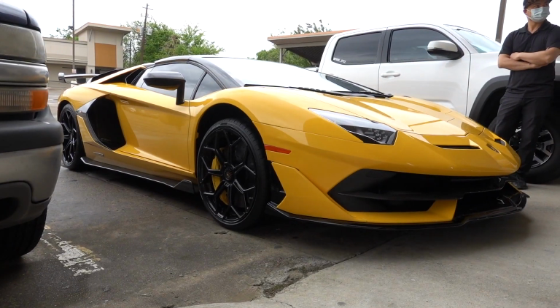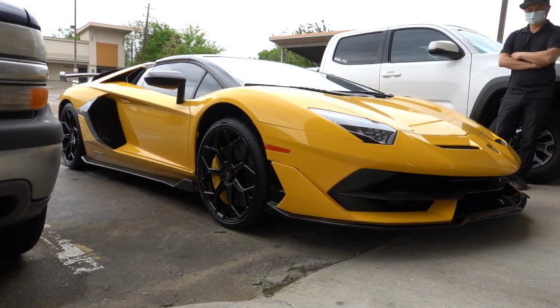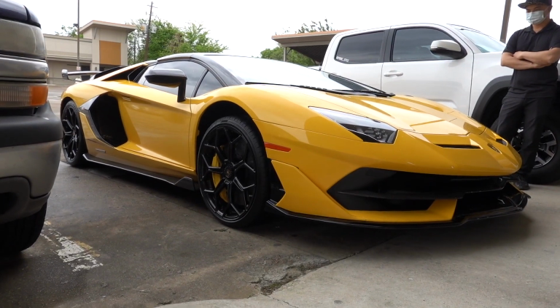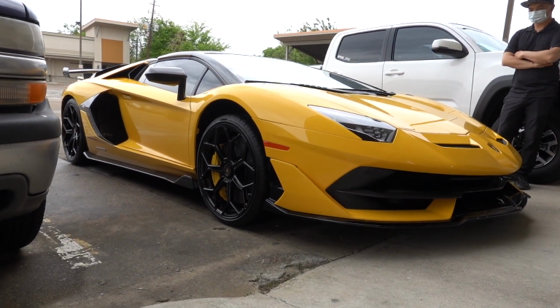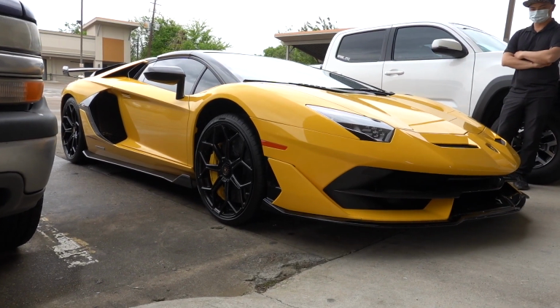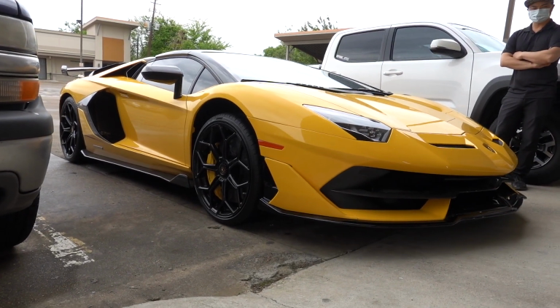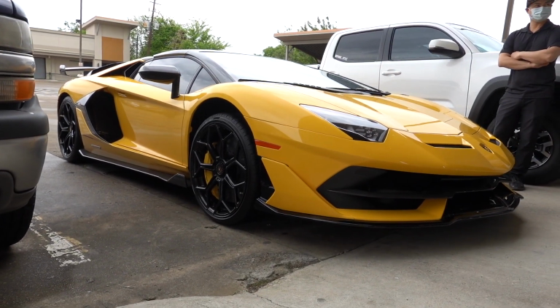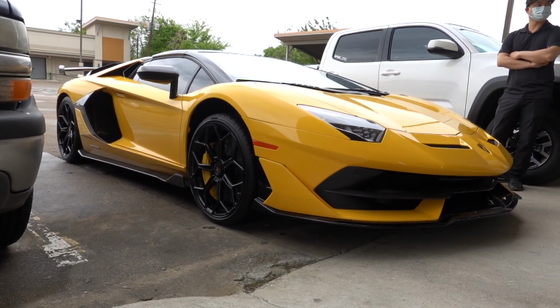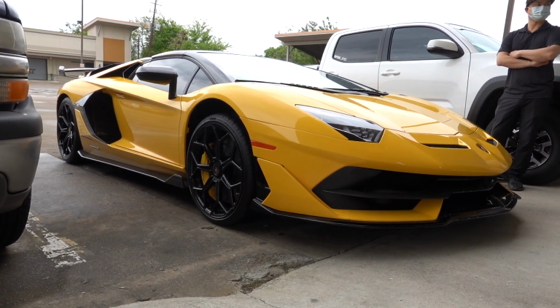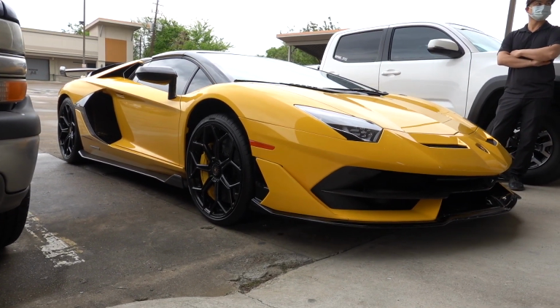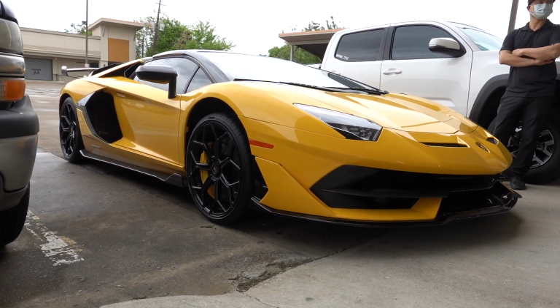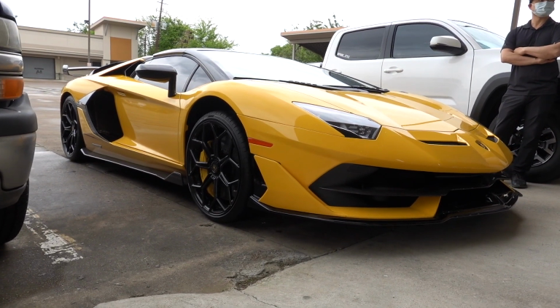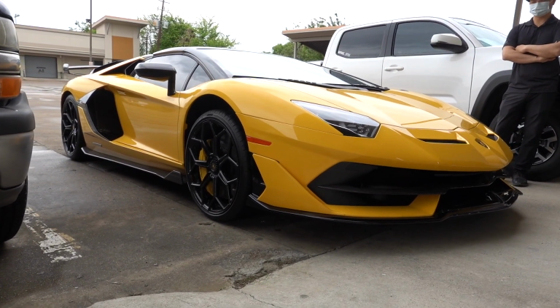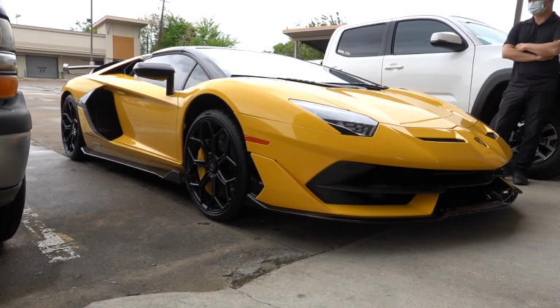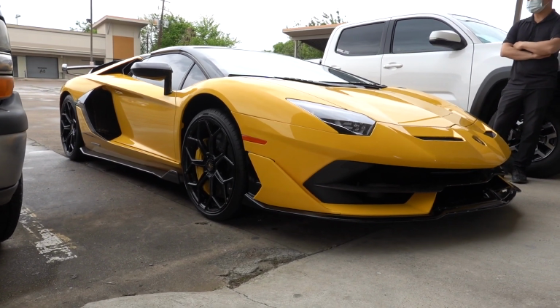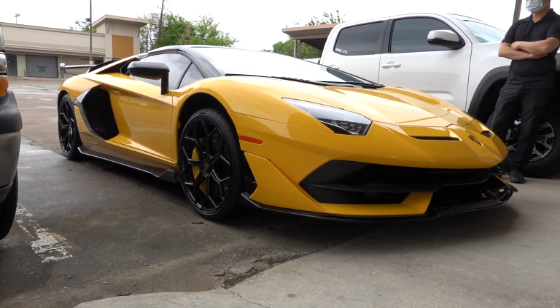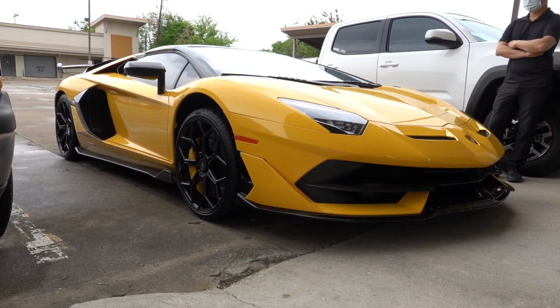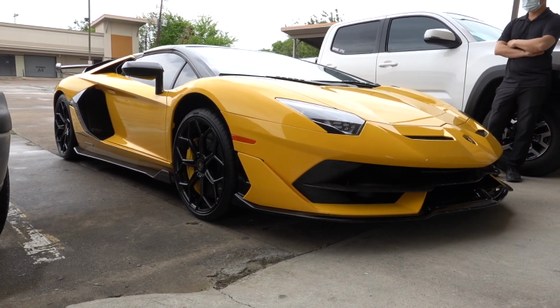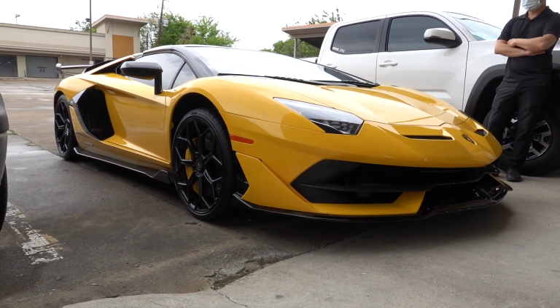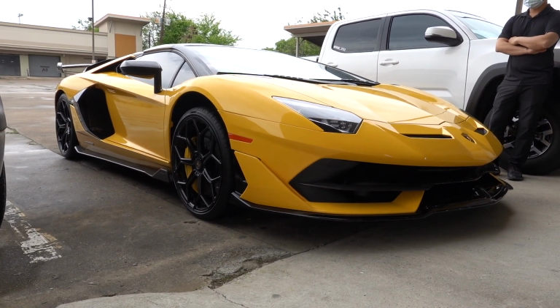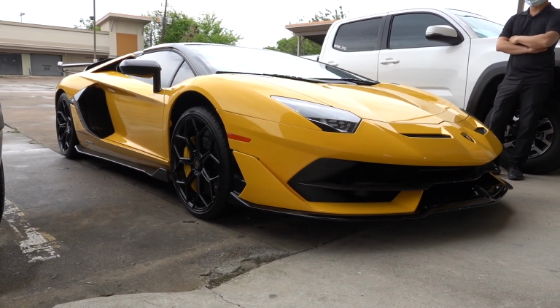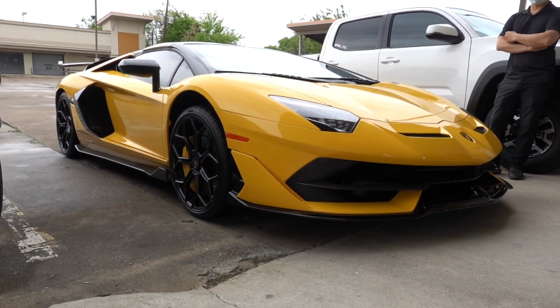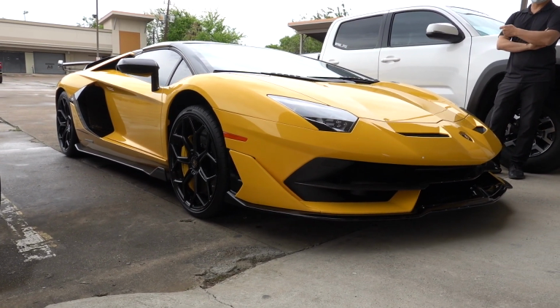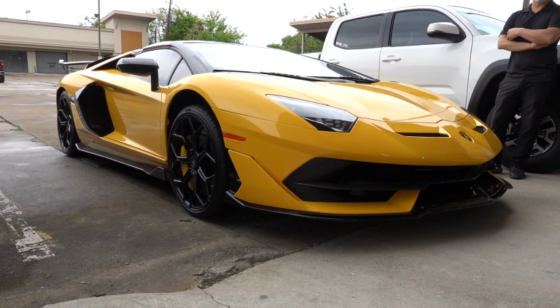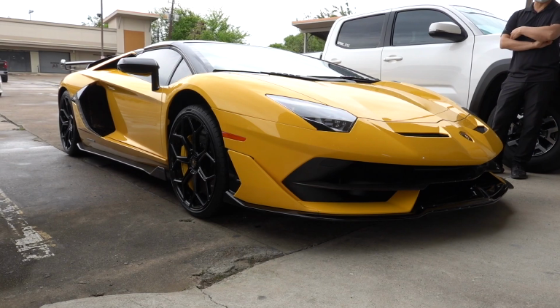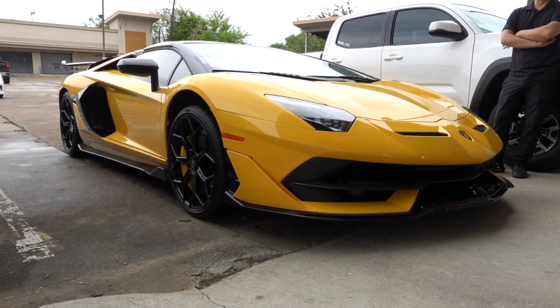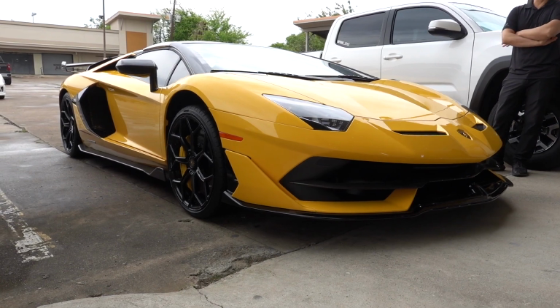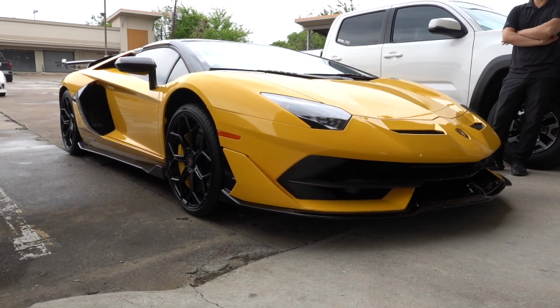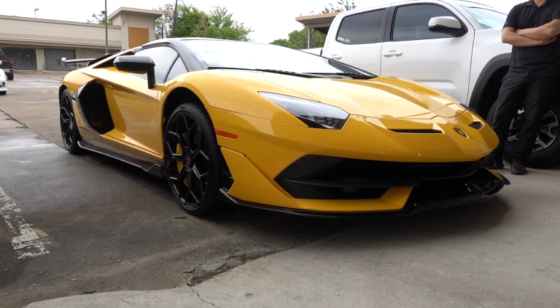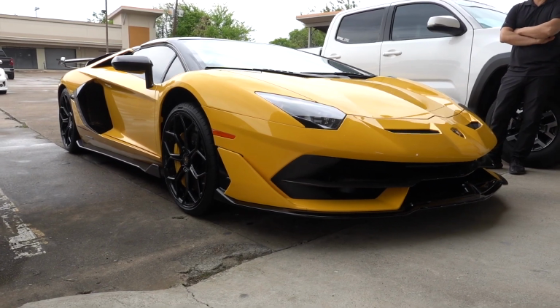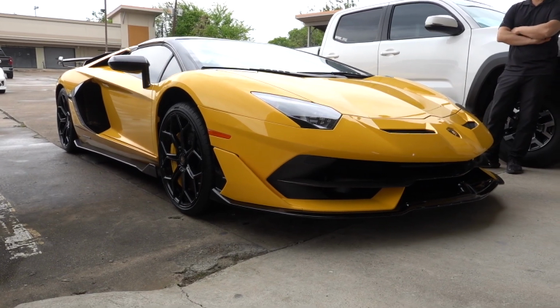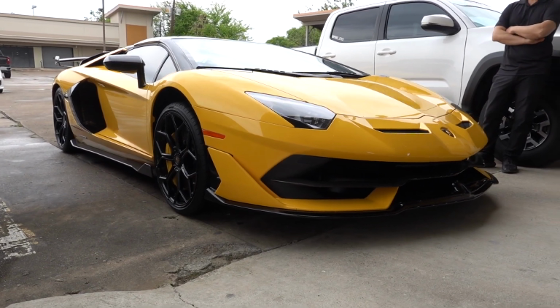Lamborghinis always make a statement whenever you see them, but this is like a statement on a statement.